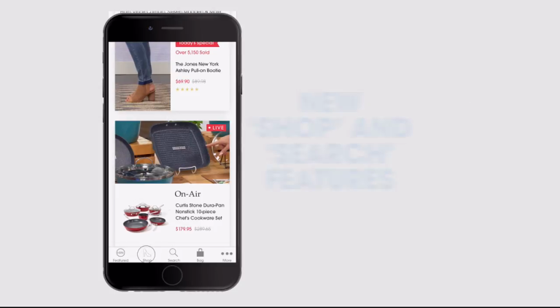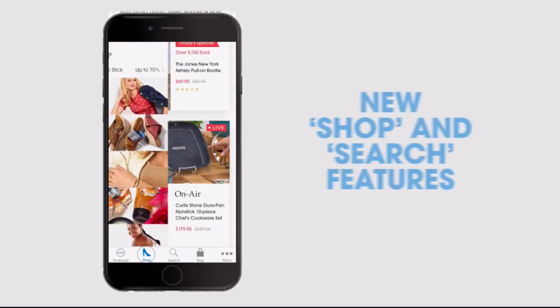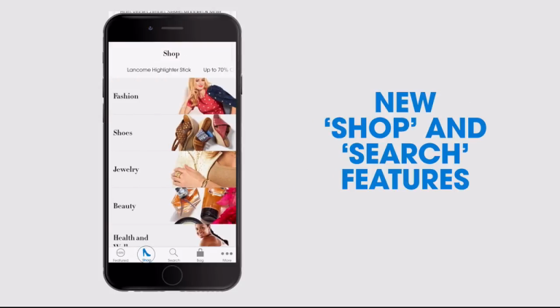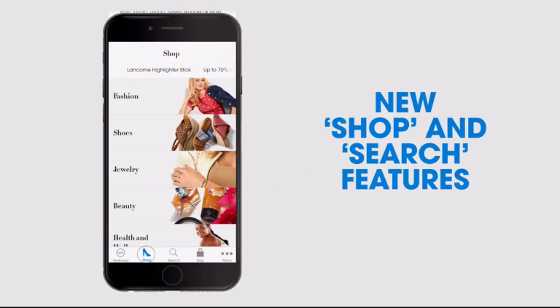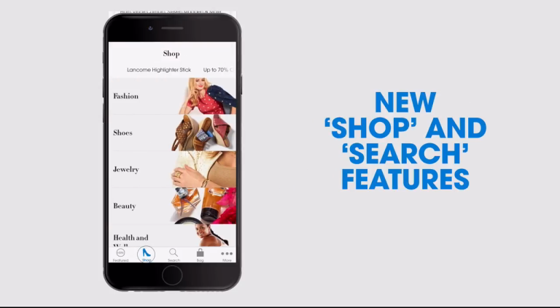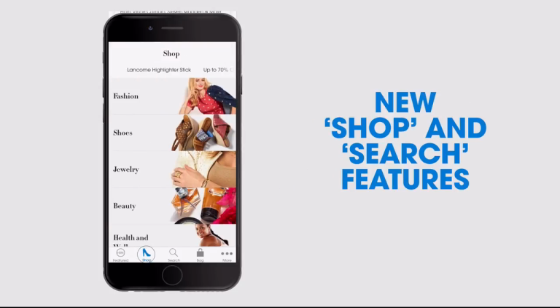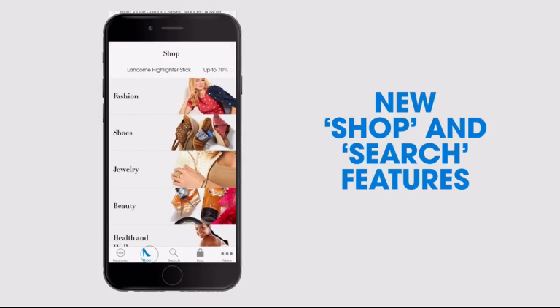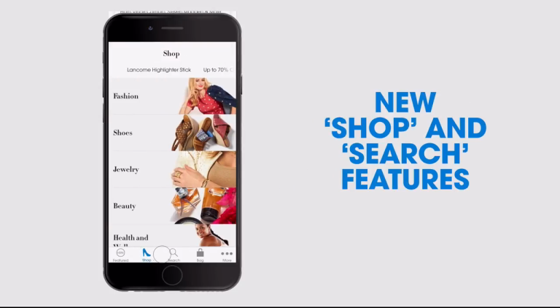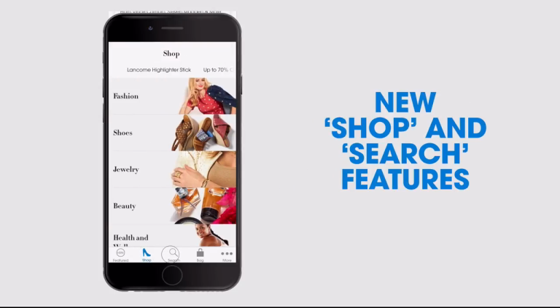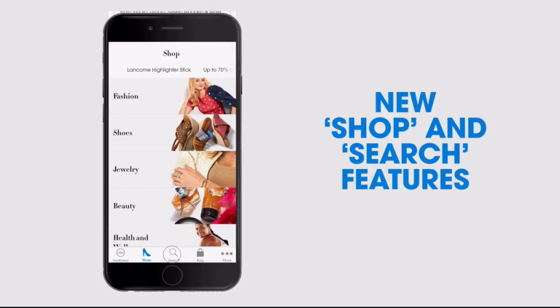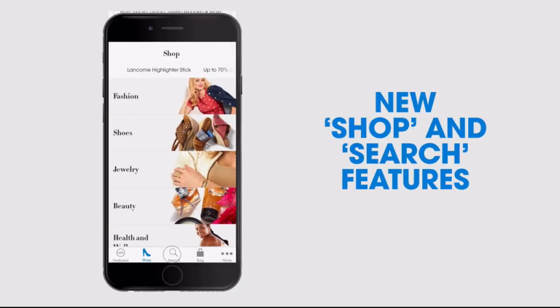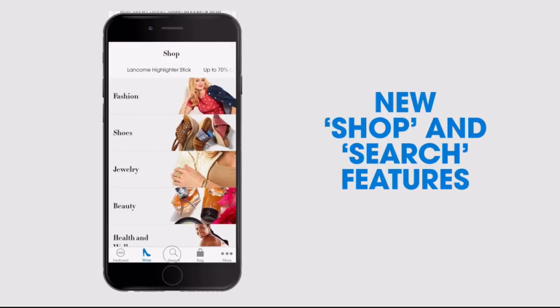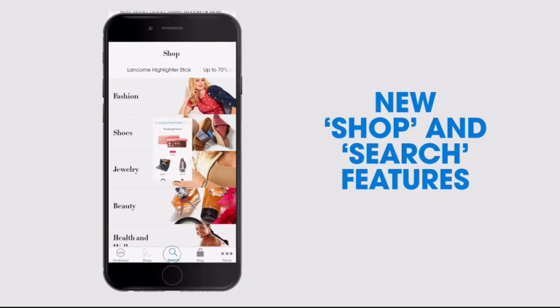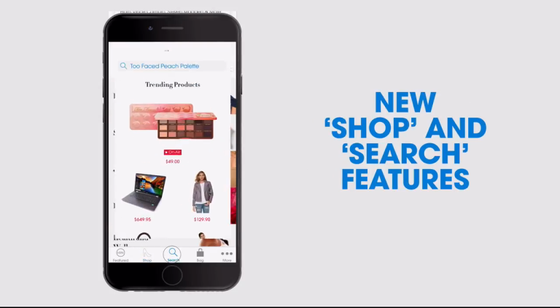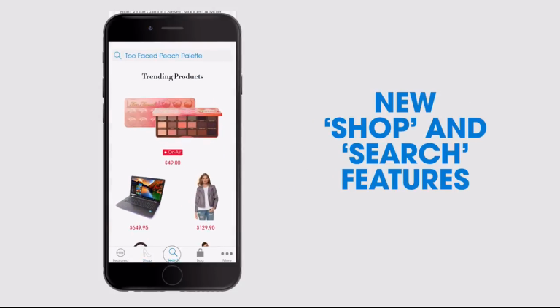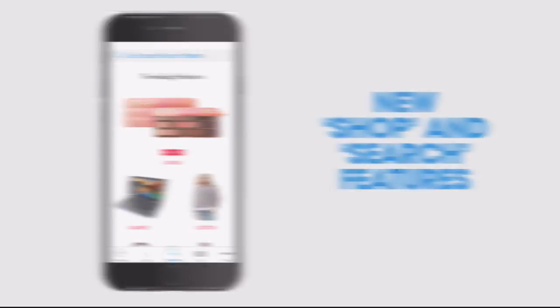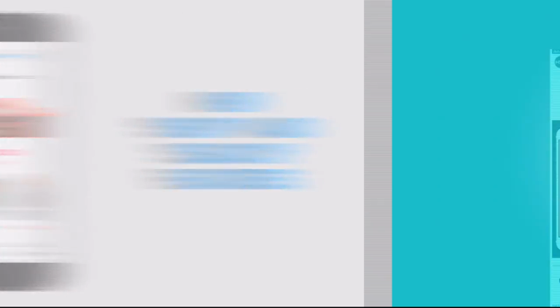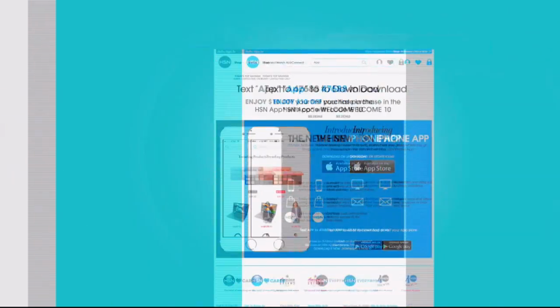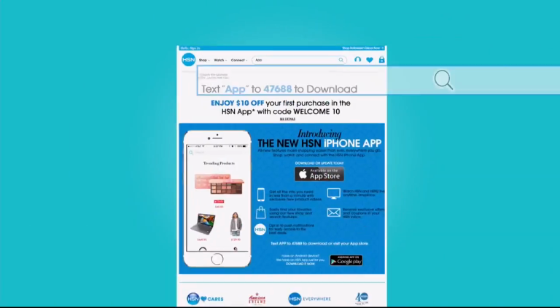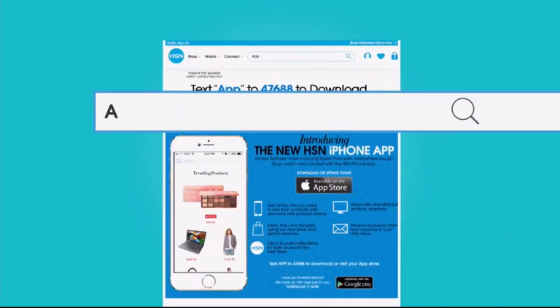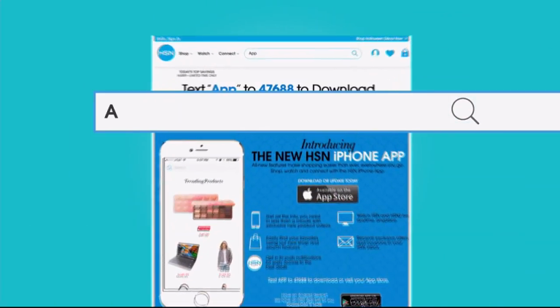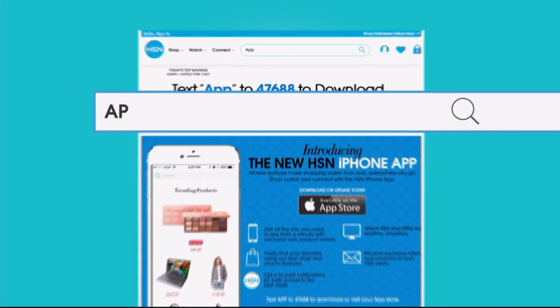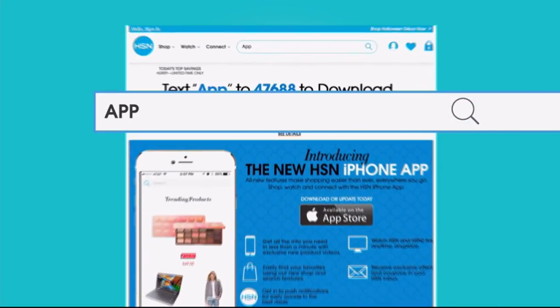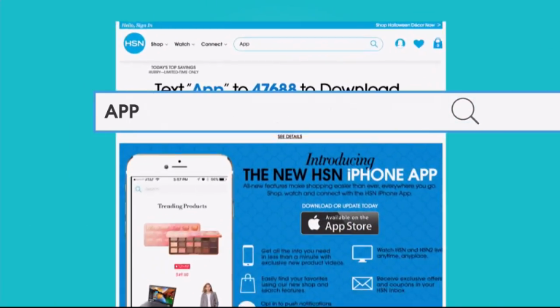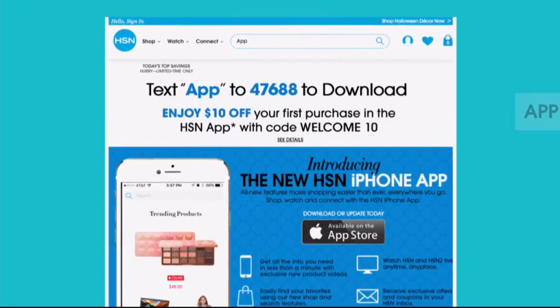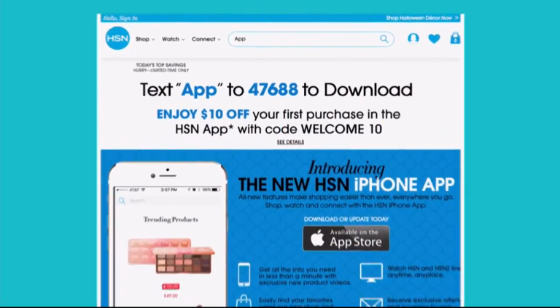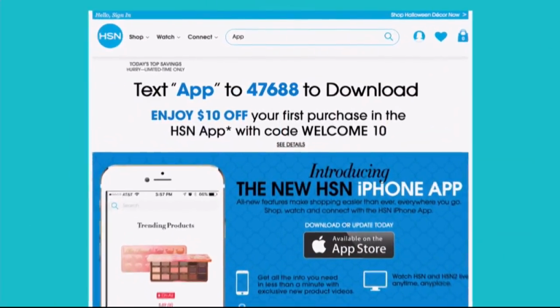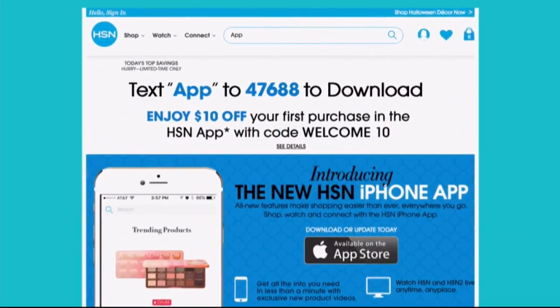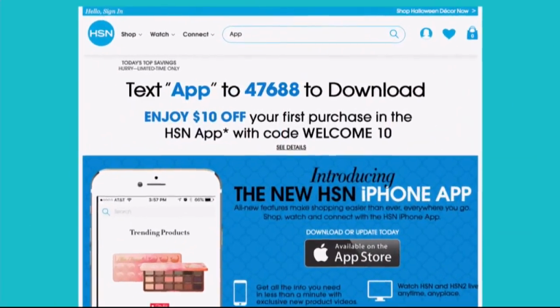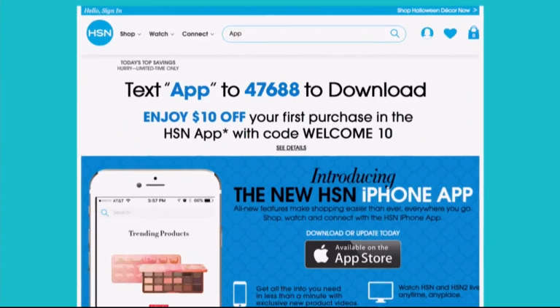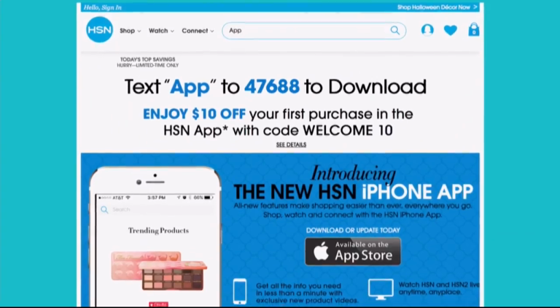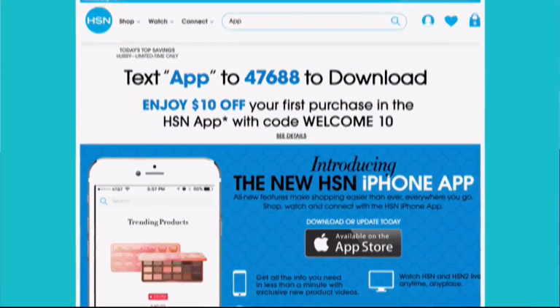The new shop and search features make finding your favorites easier than ever. Search the app on HSN.com to download.